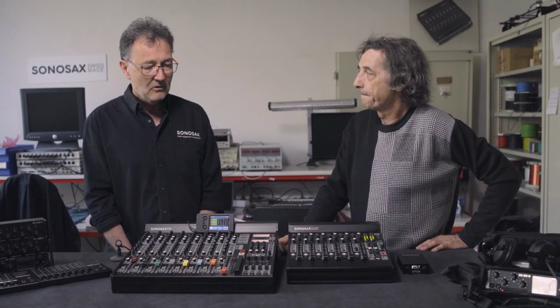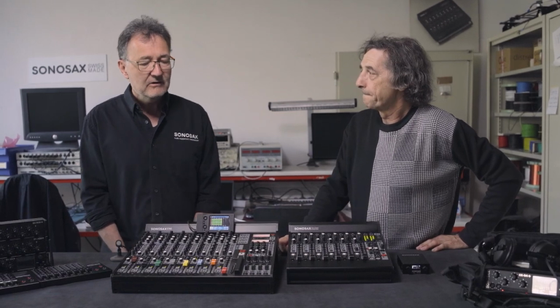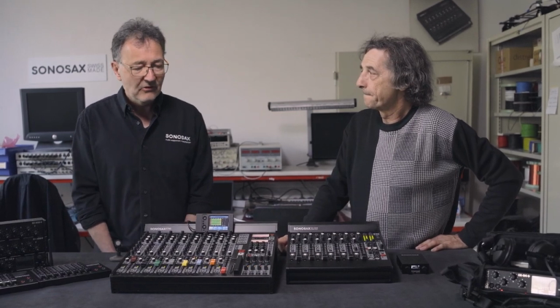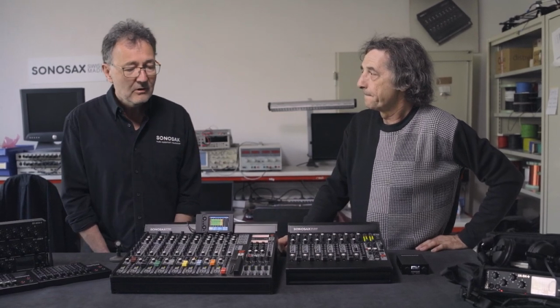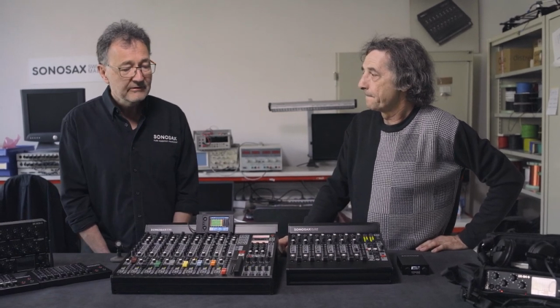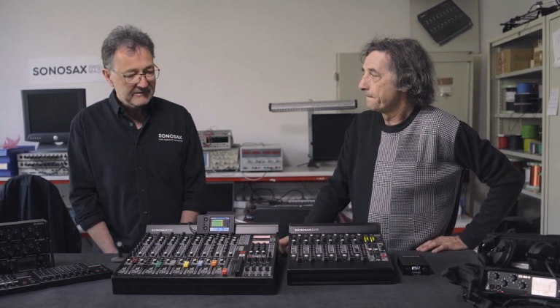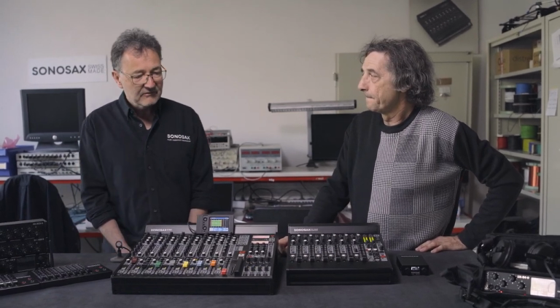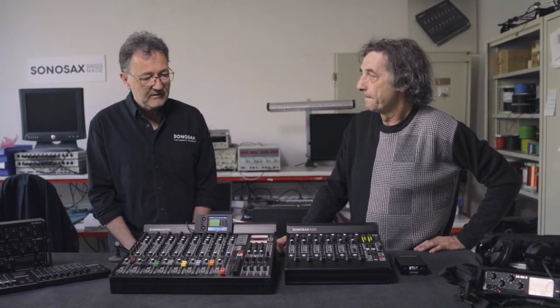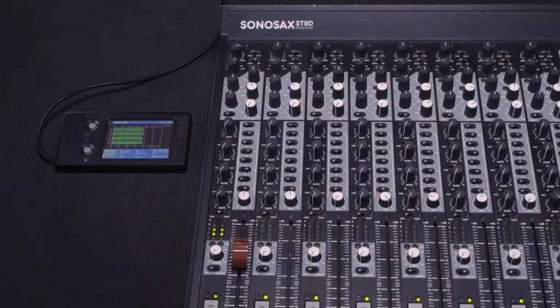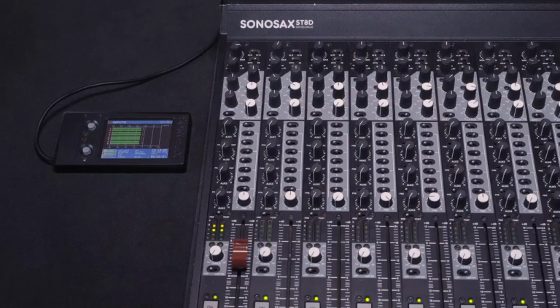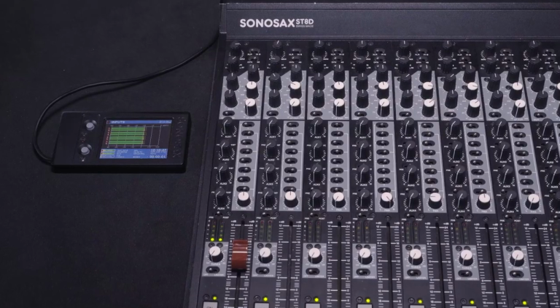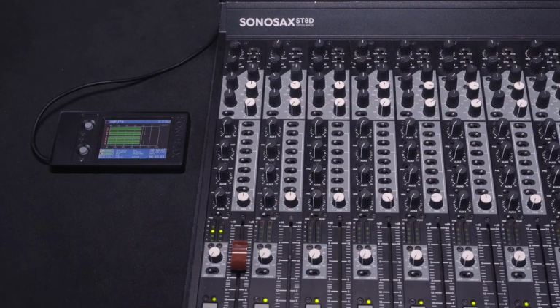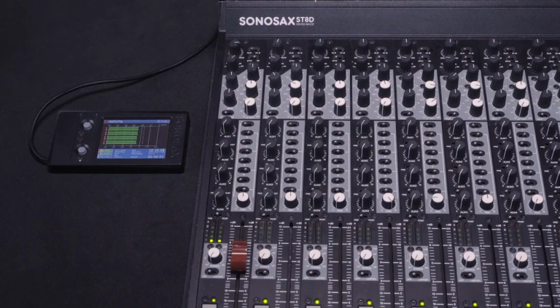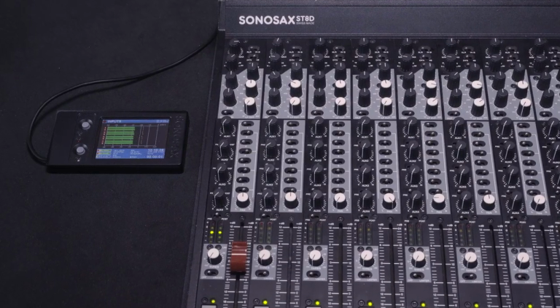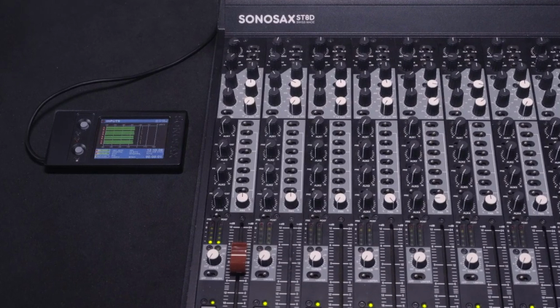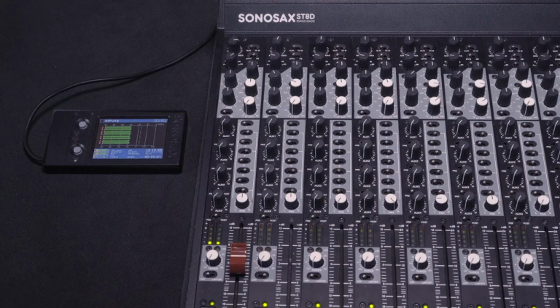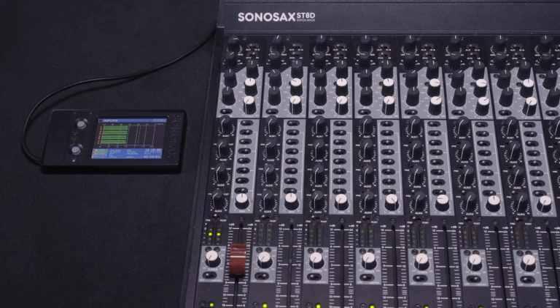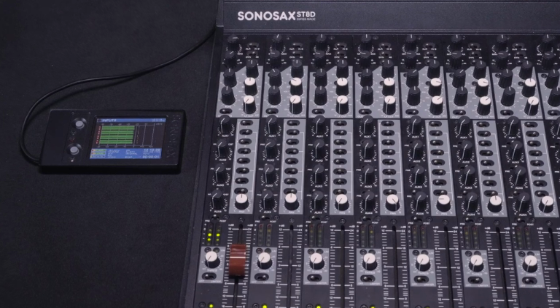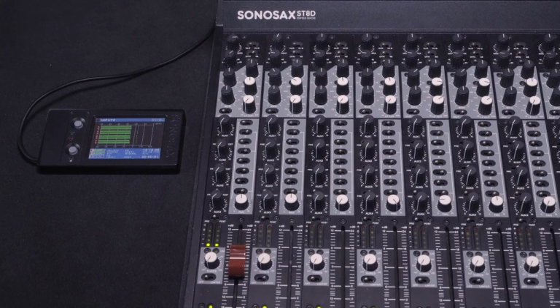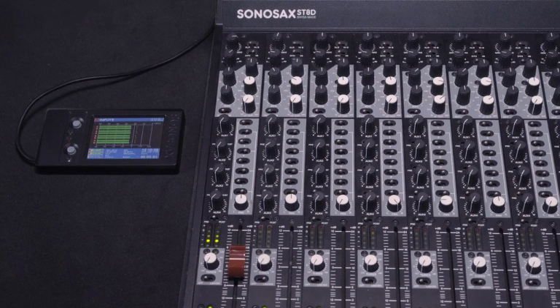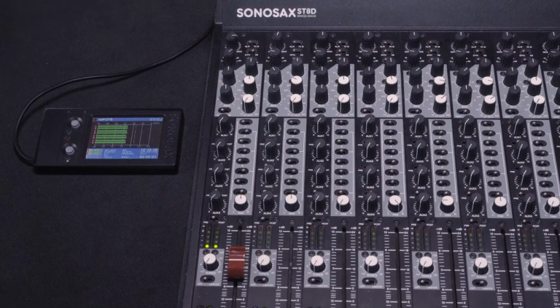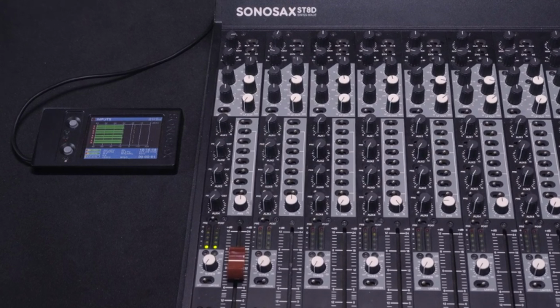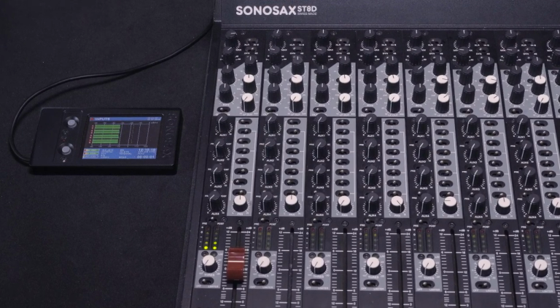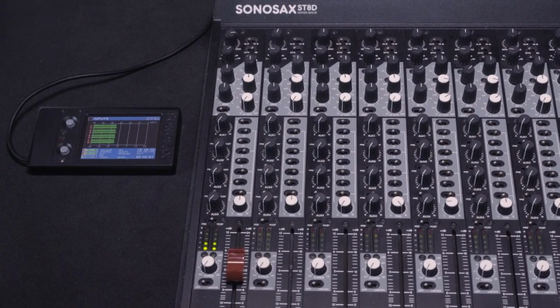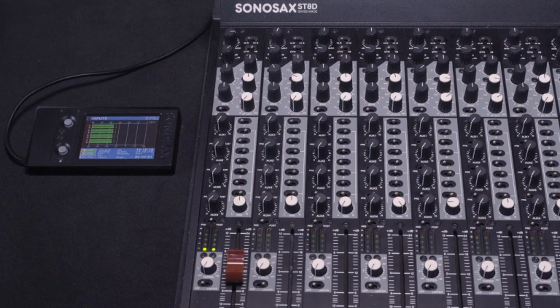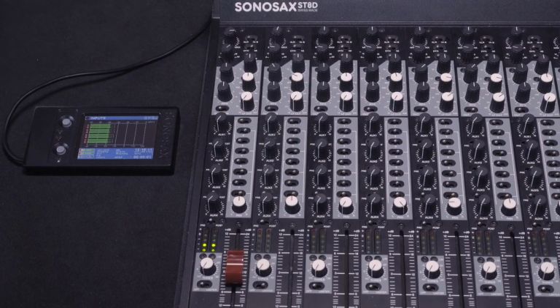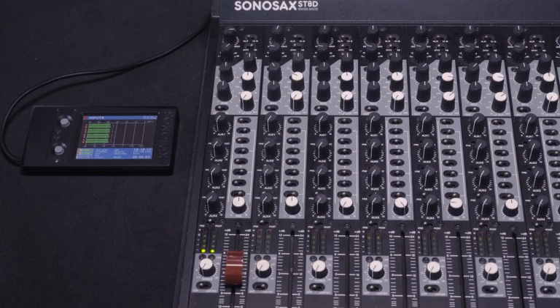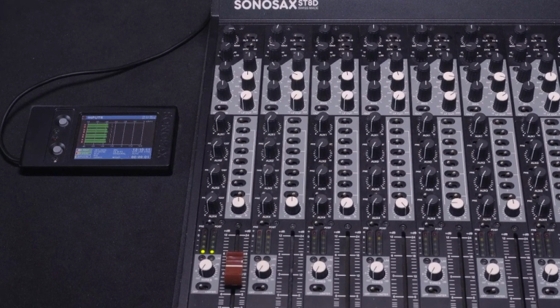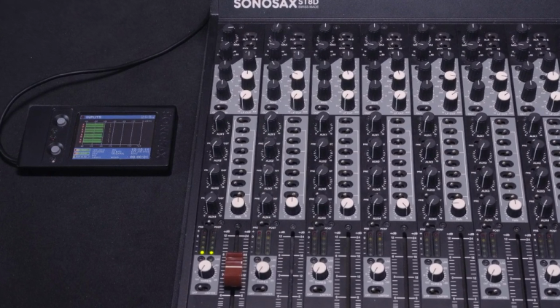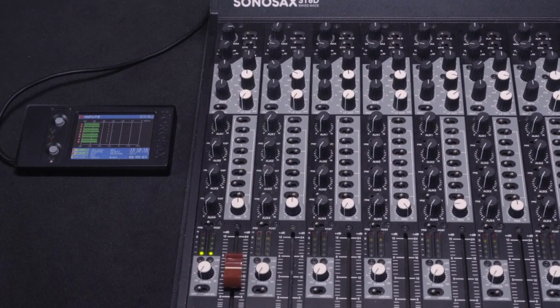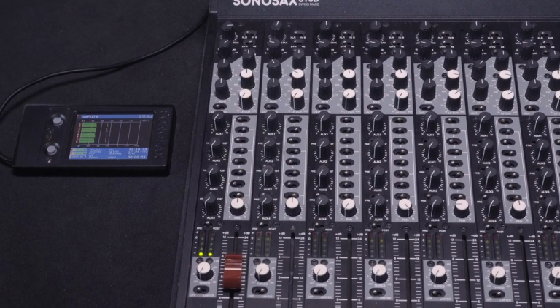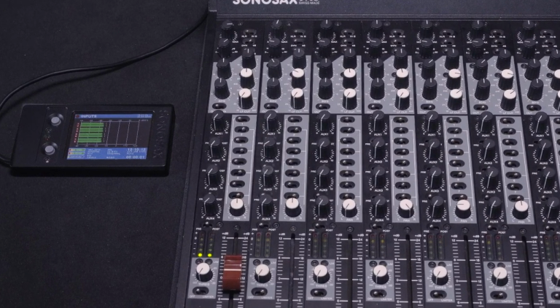So 1917 was shot using exactly this mixer and this configuration. Exactly.